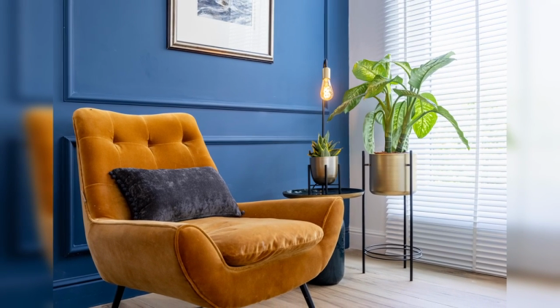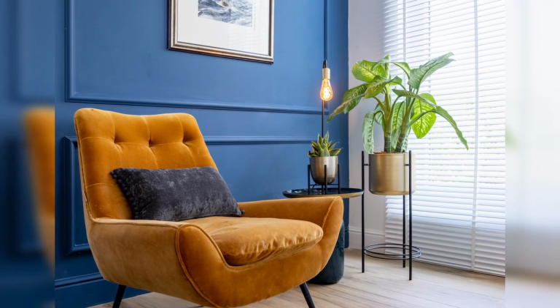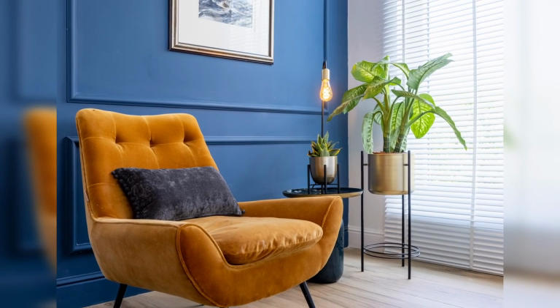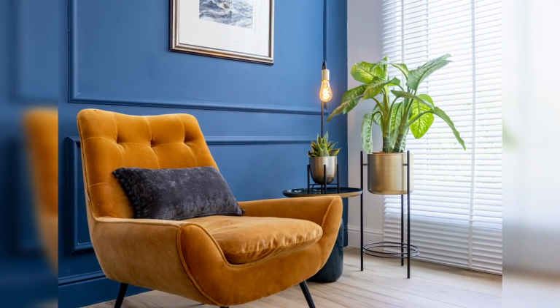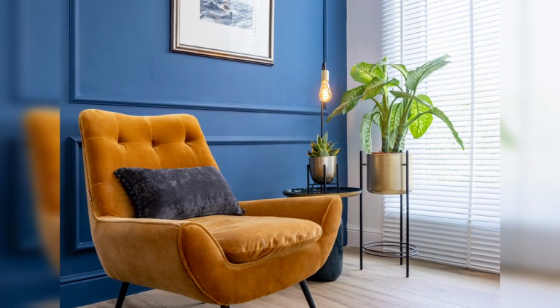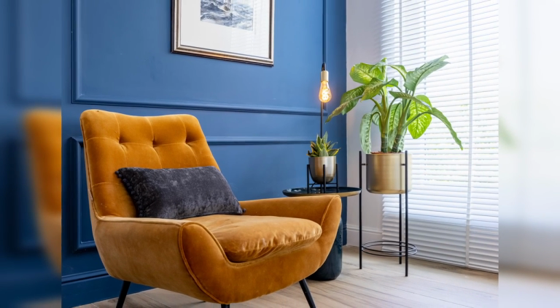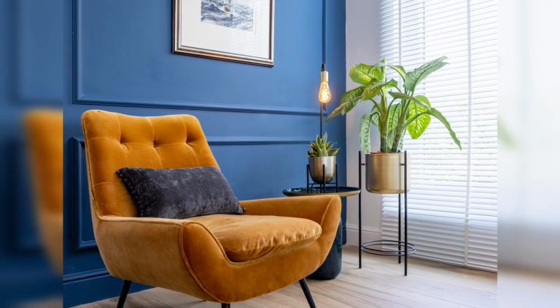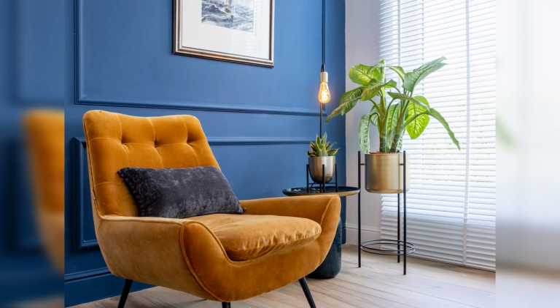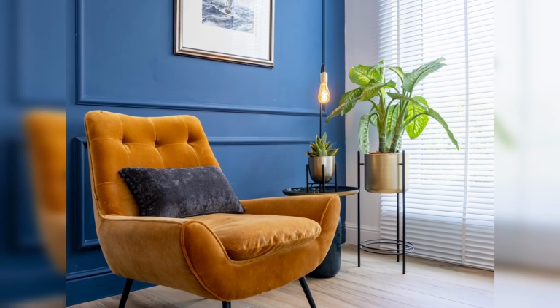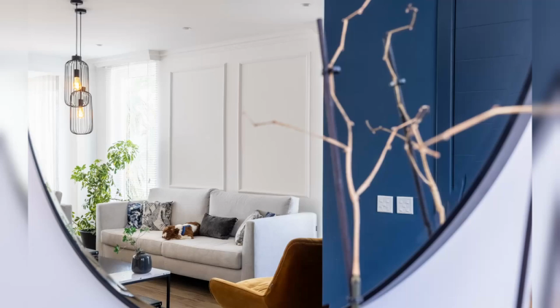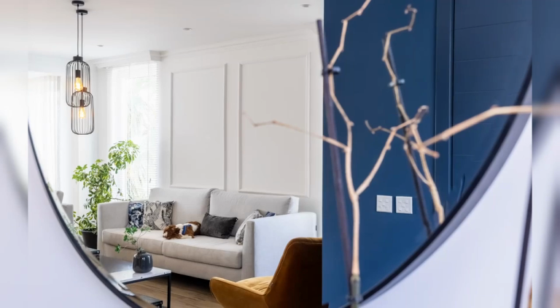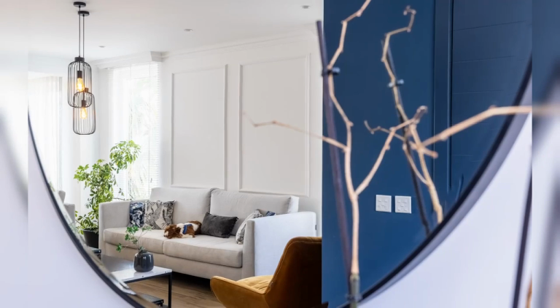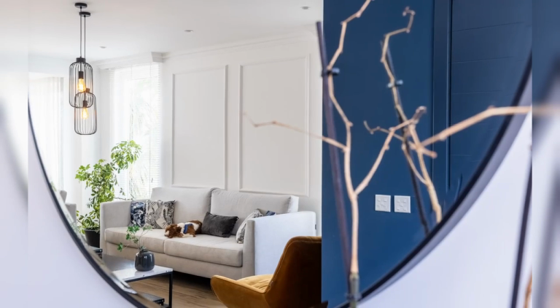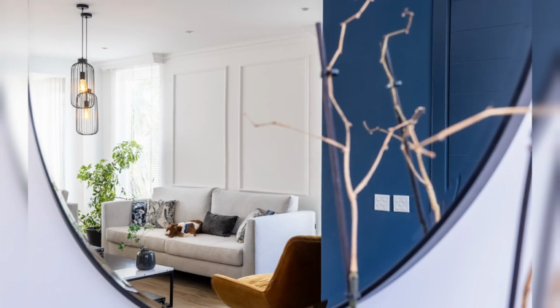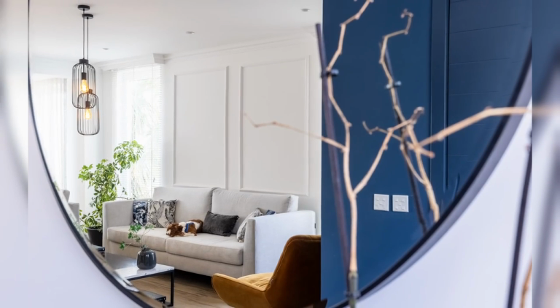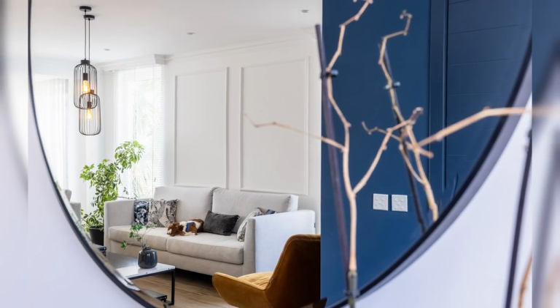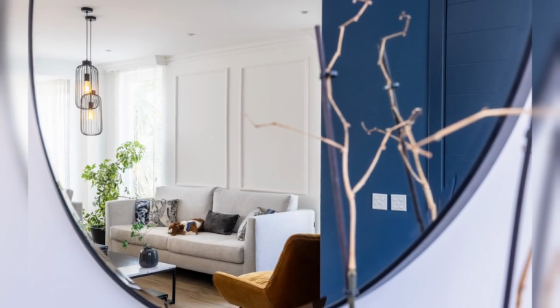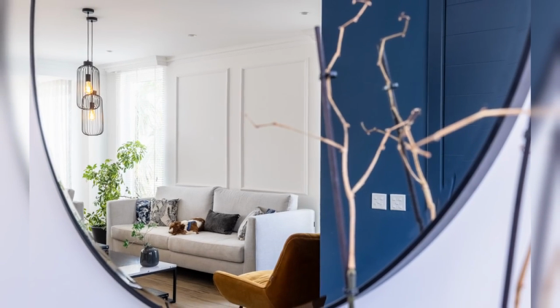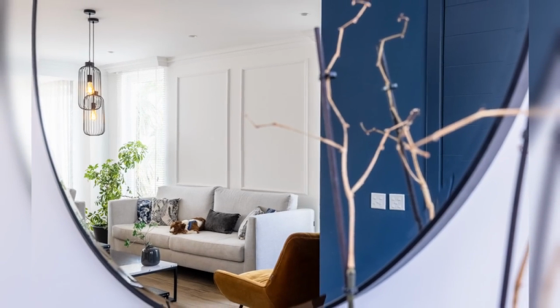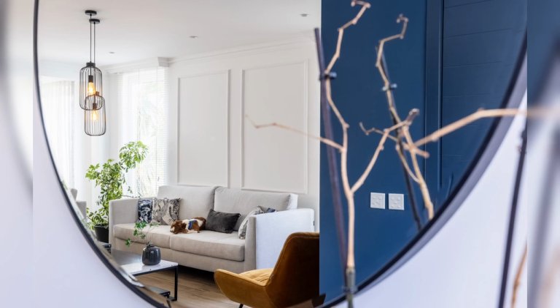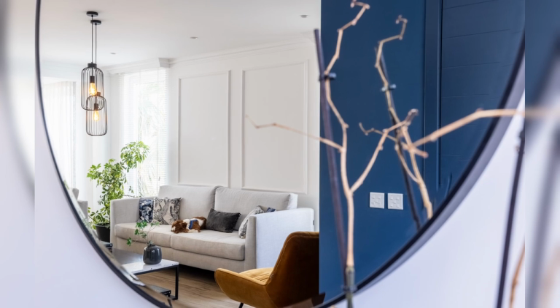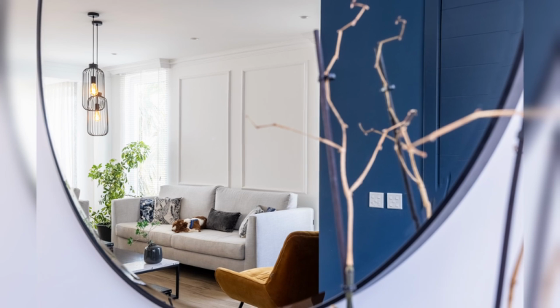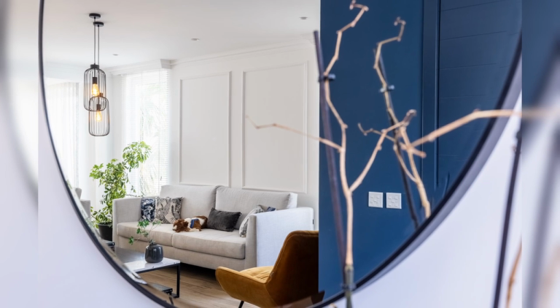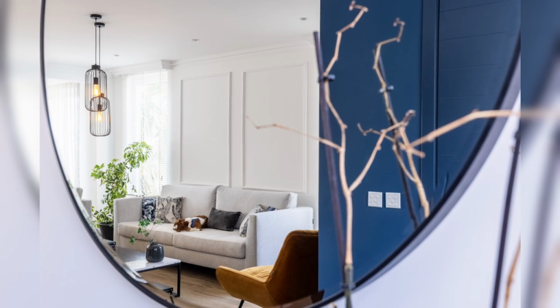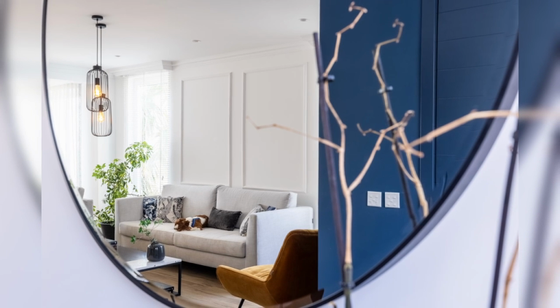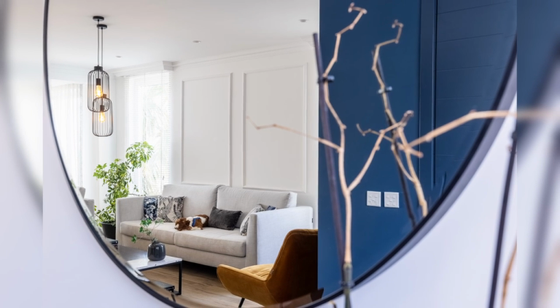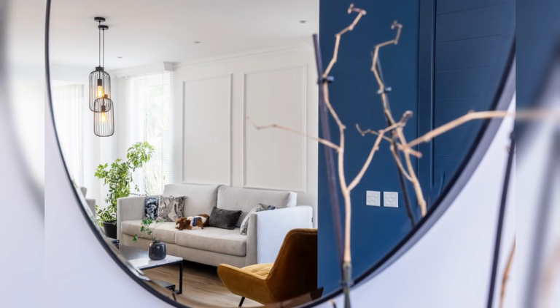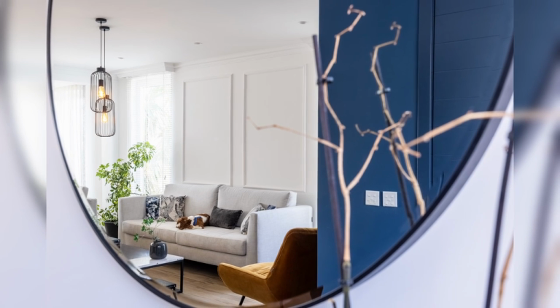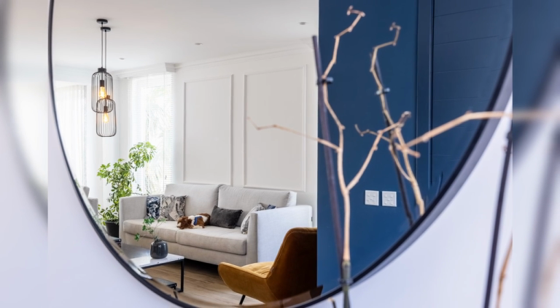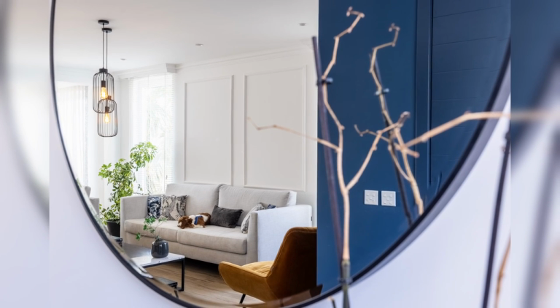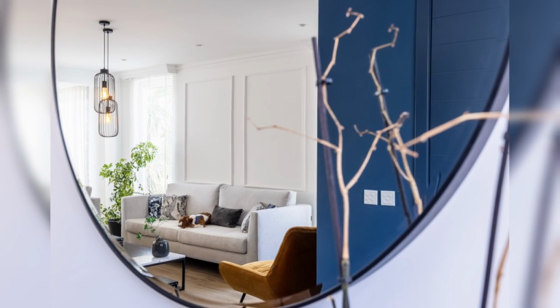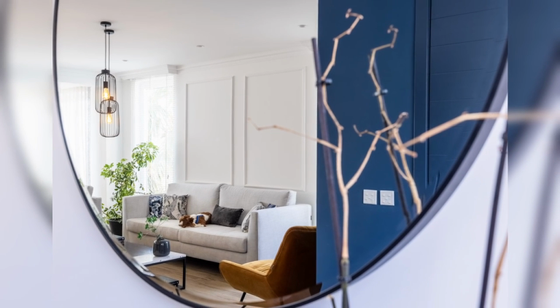We also wanted to make use of the light coming in from these south-facing apertures which surrounded the open plan area.